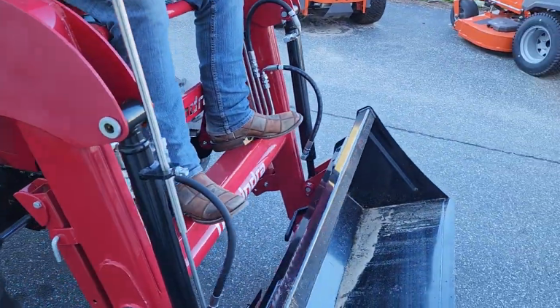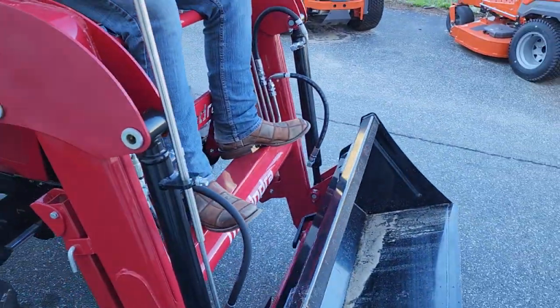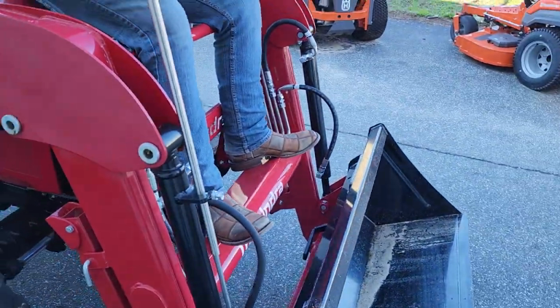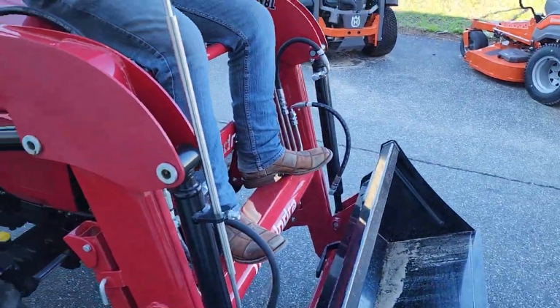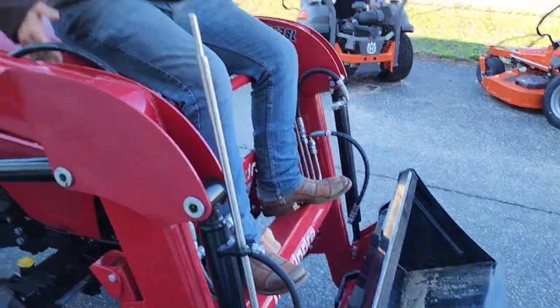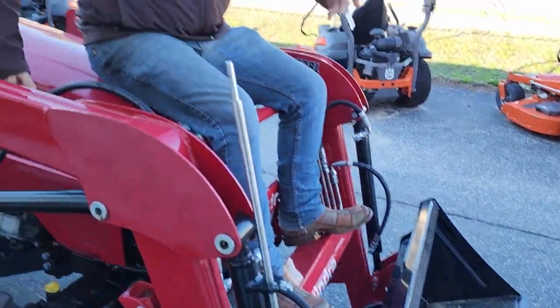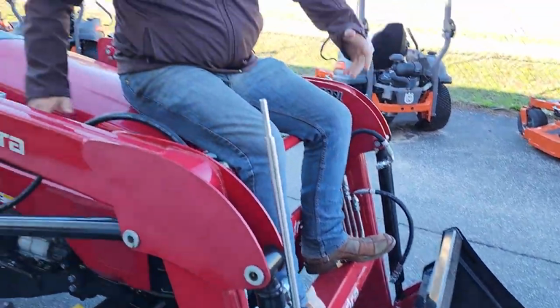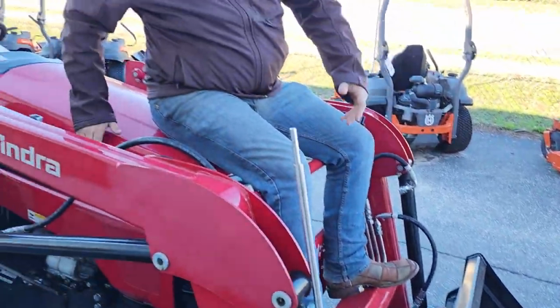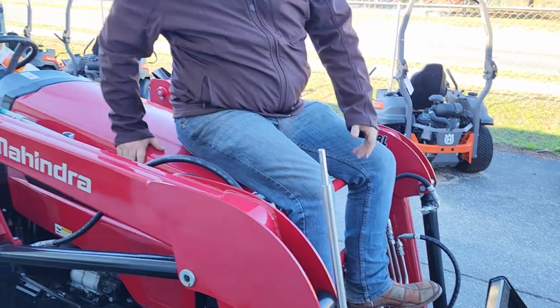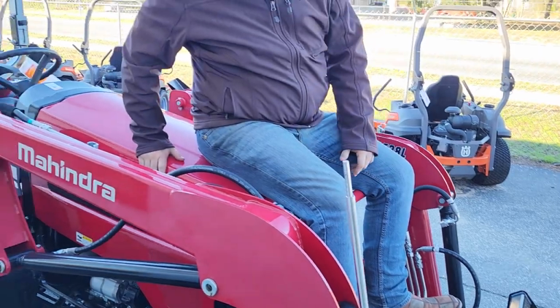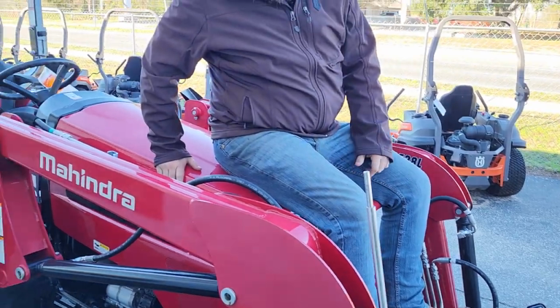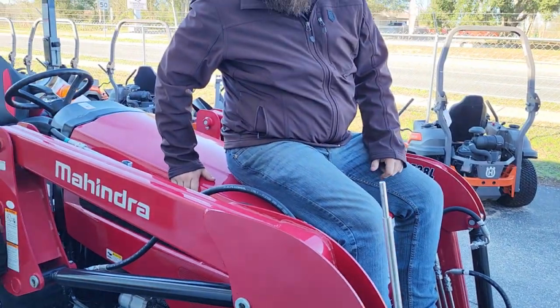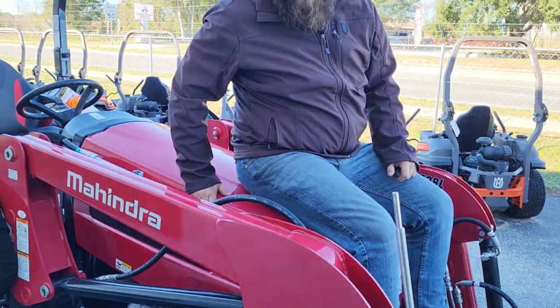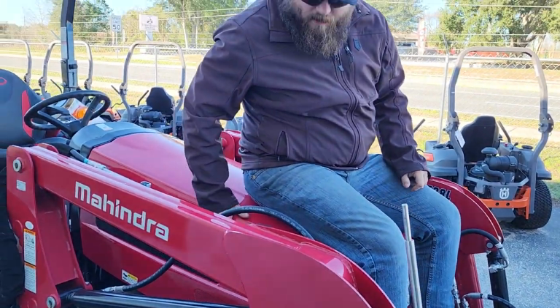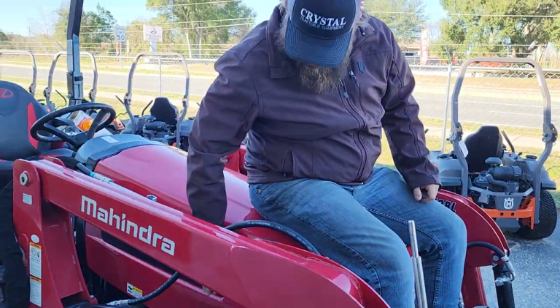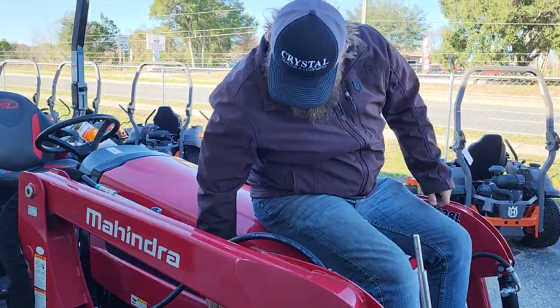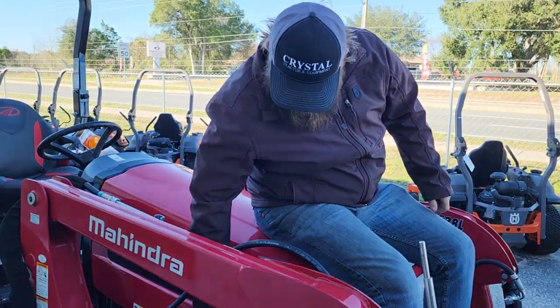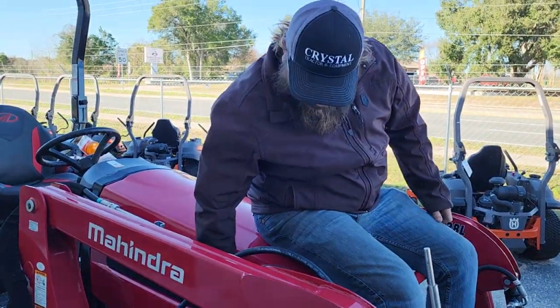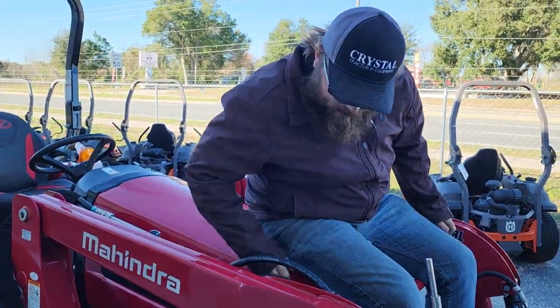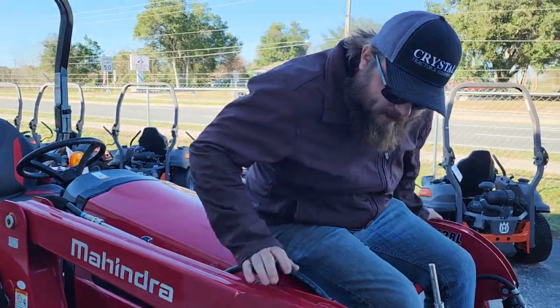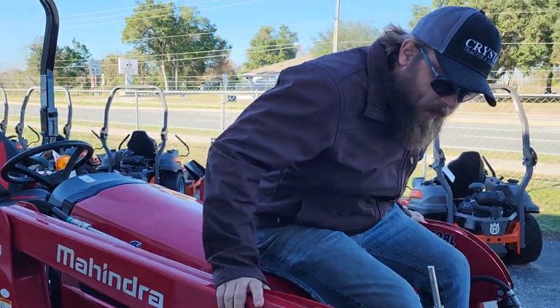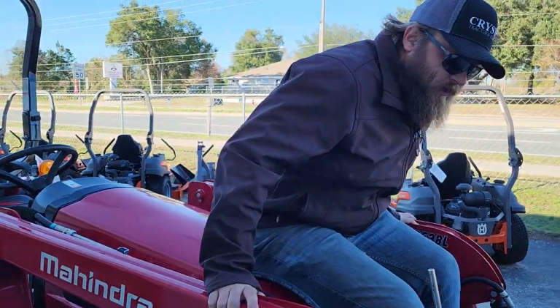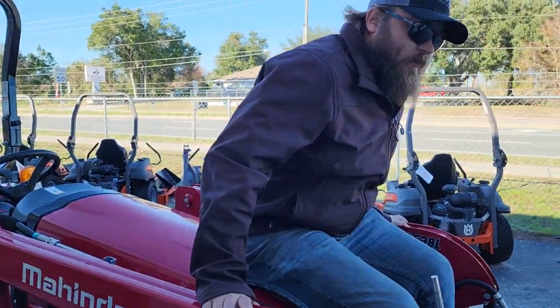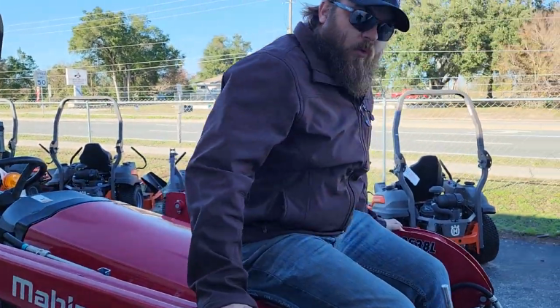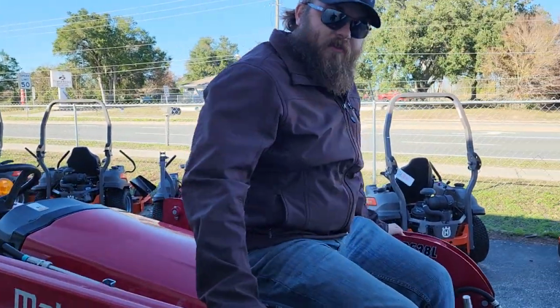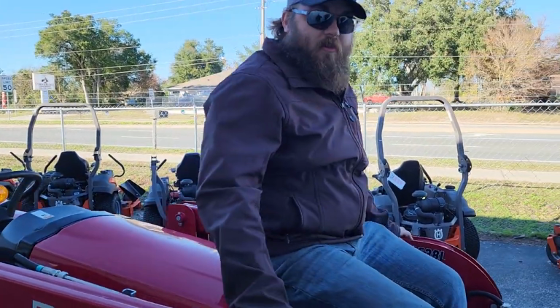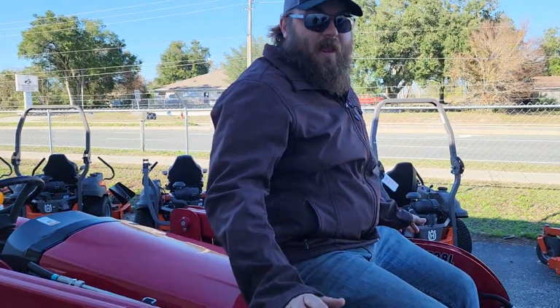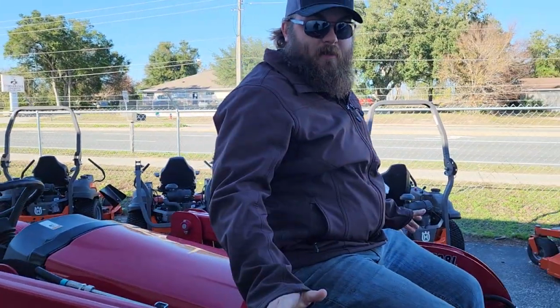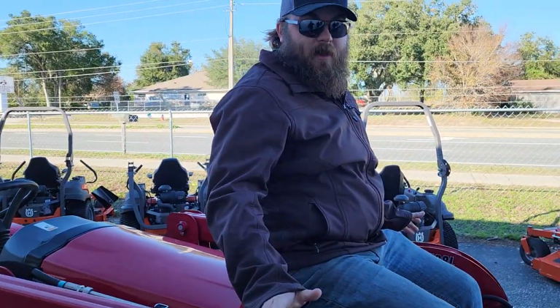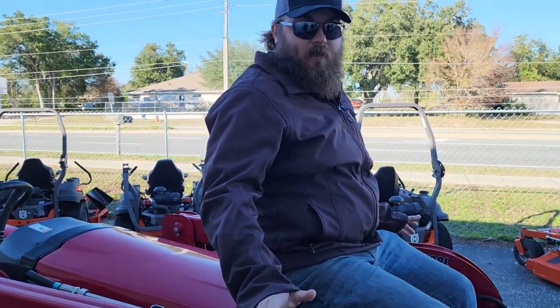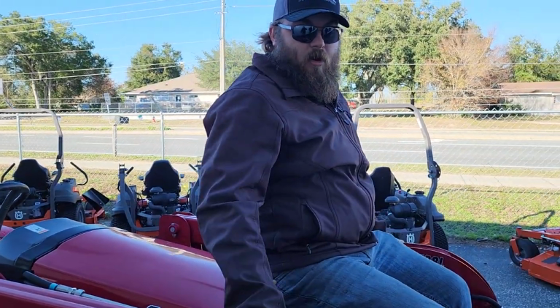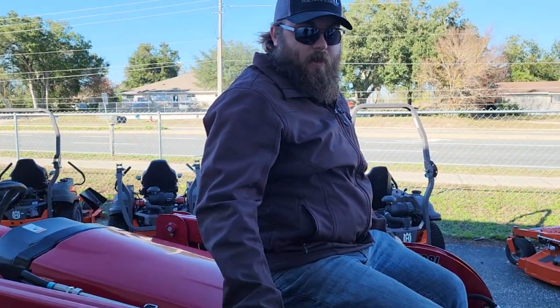As you can see on the front end: full steel hood, steel sides, steel protectors — more steel than anybody else on the market.